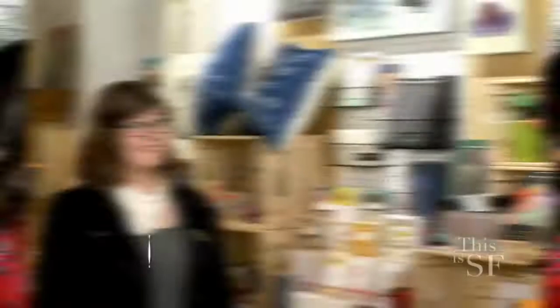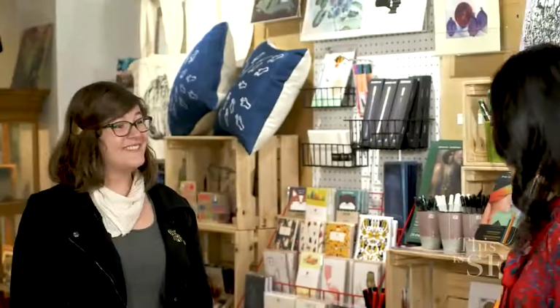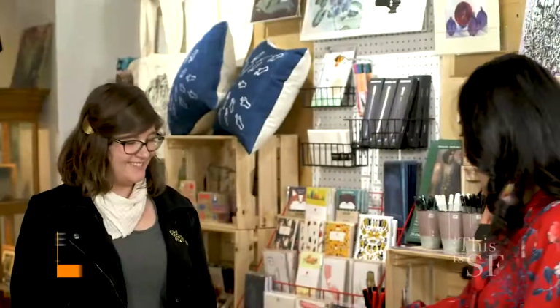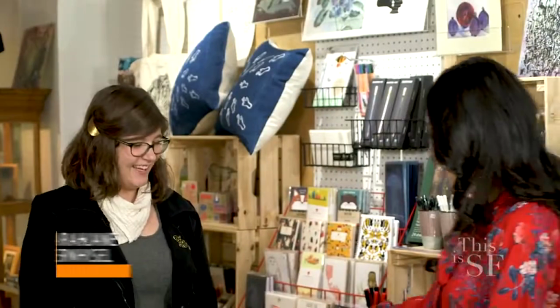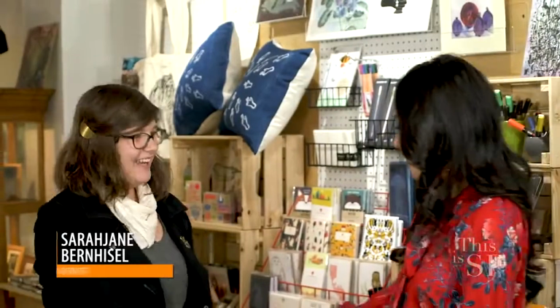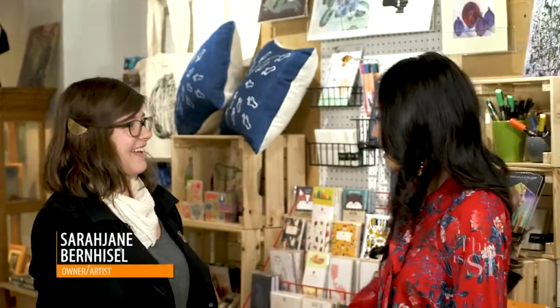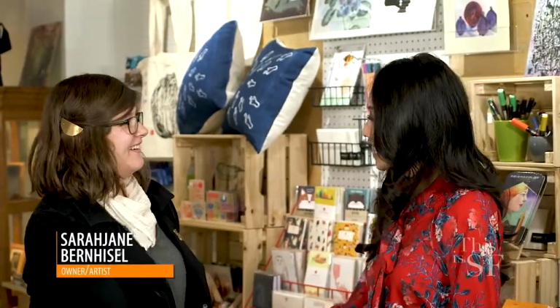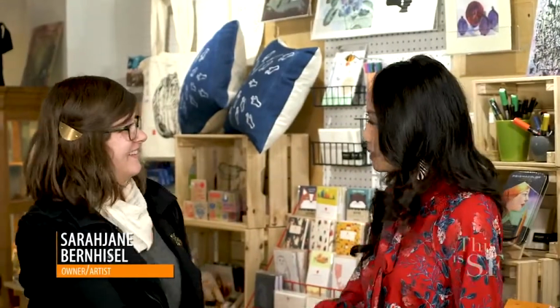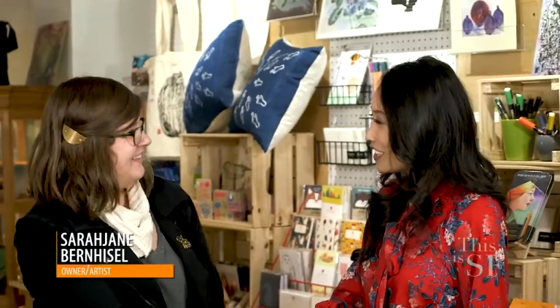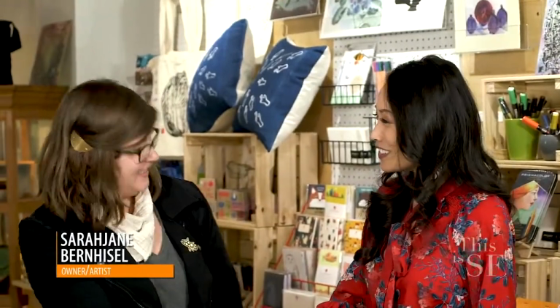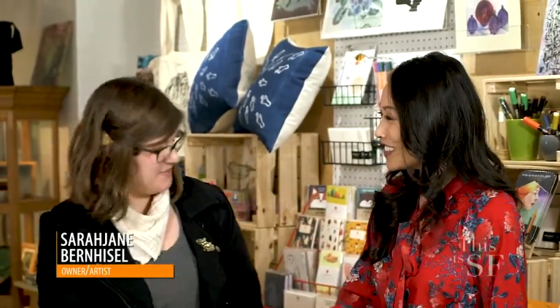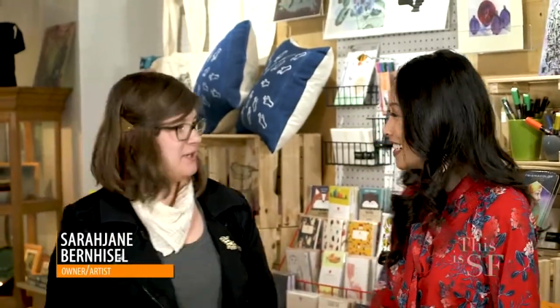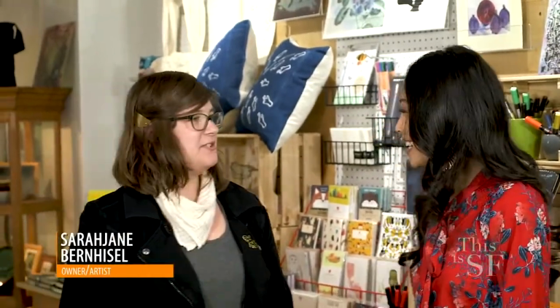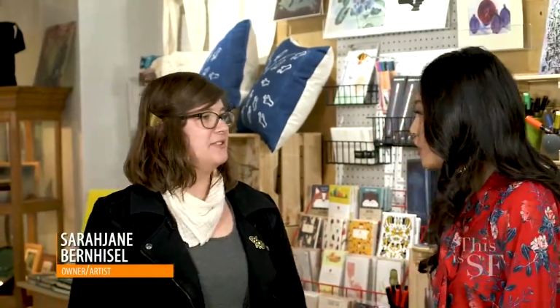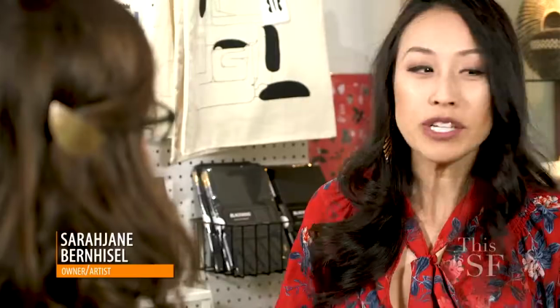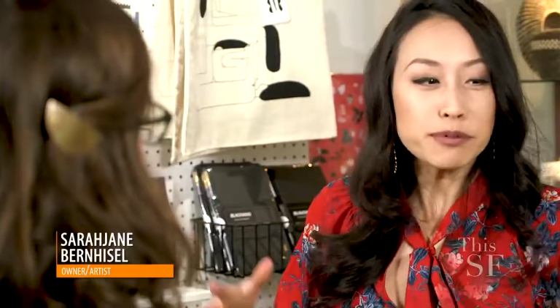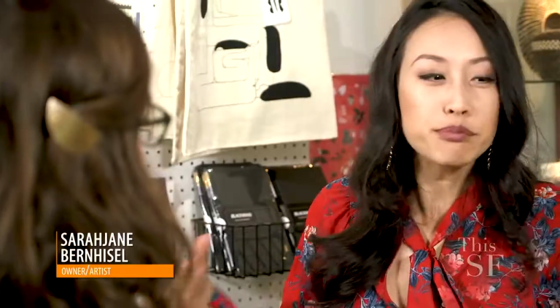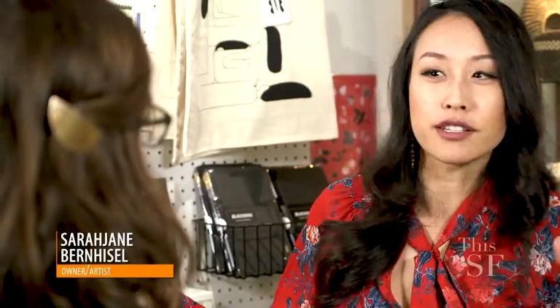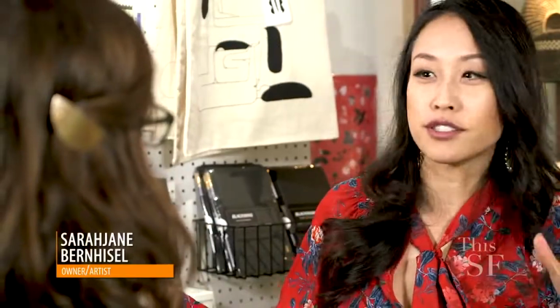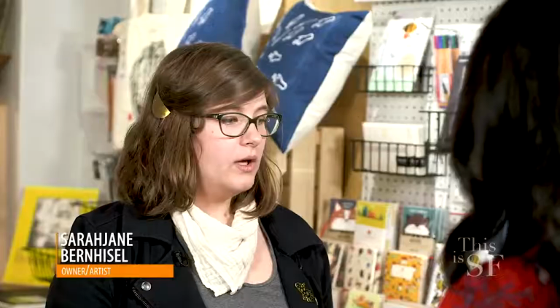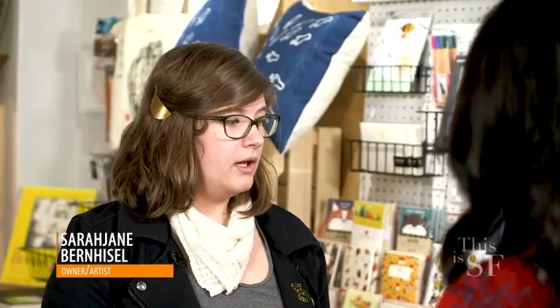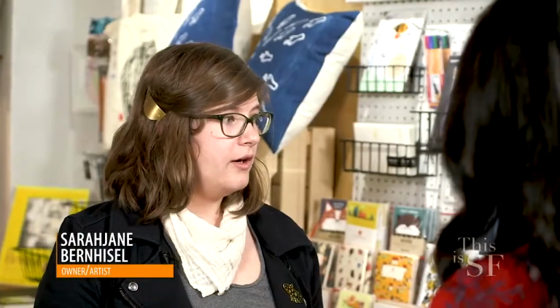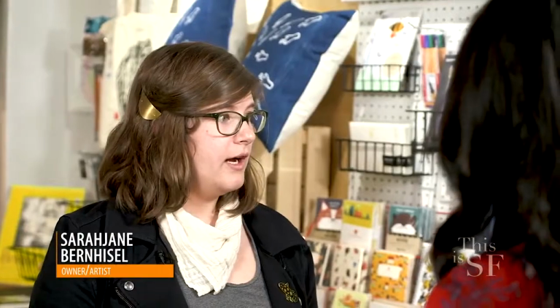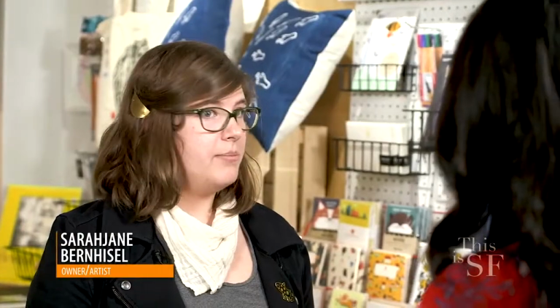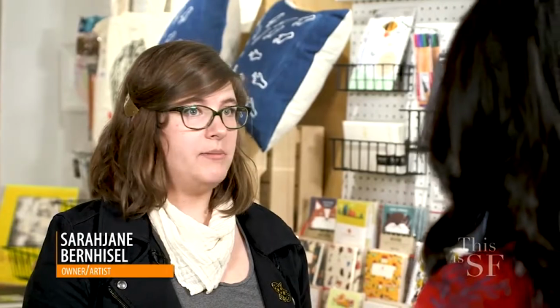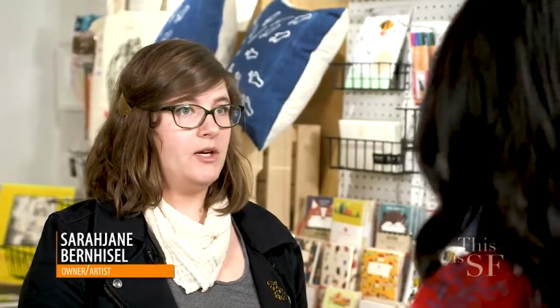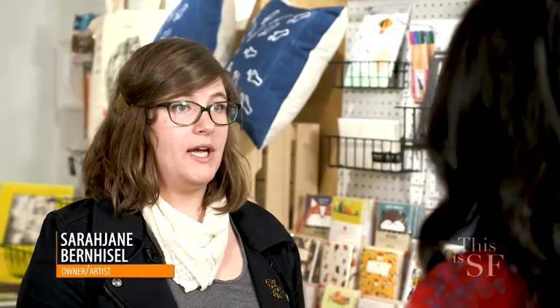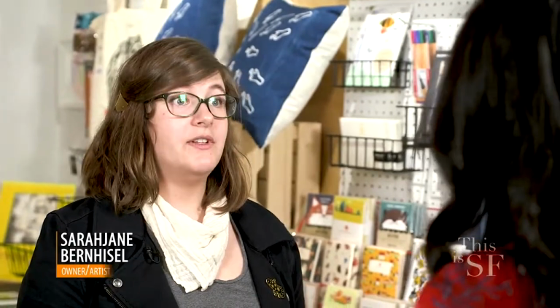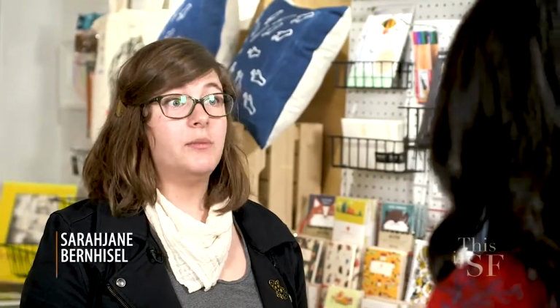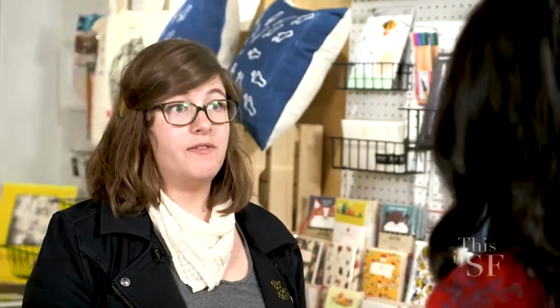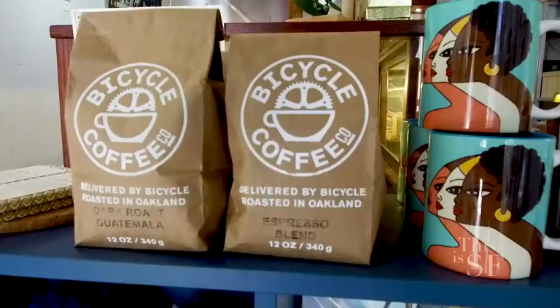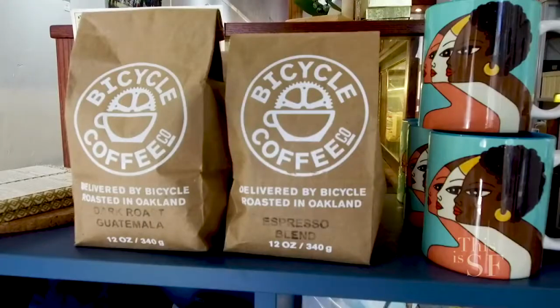Hi, Sarah Jane. Hey. Nice to meet you. Nice to meet you, too. What types of products do you carry? Here at Baymade, we have a little bit of everything.